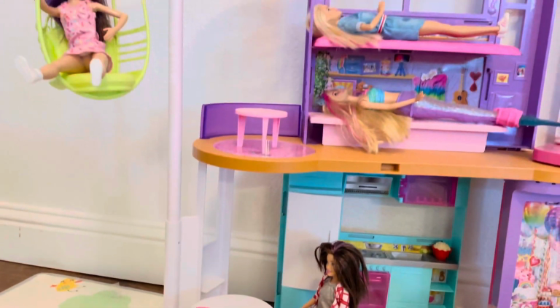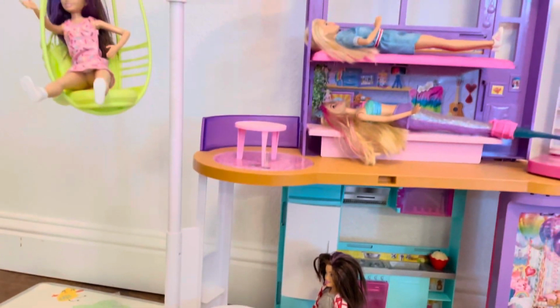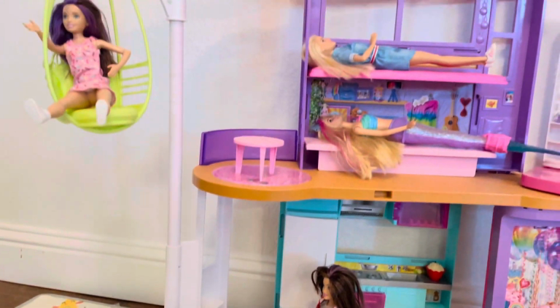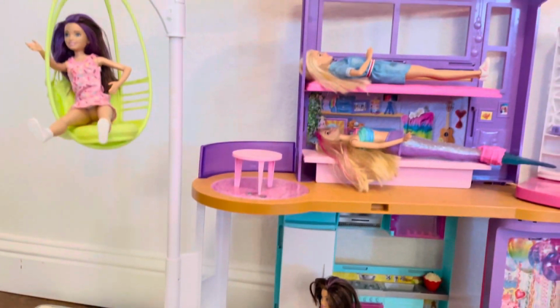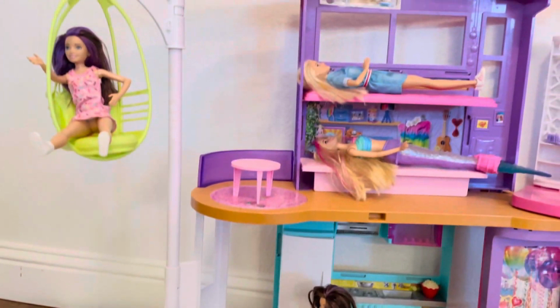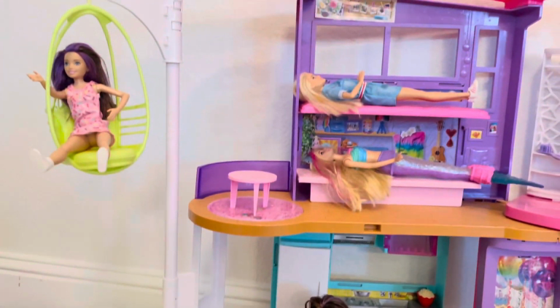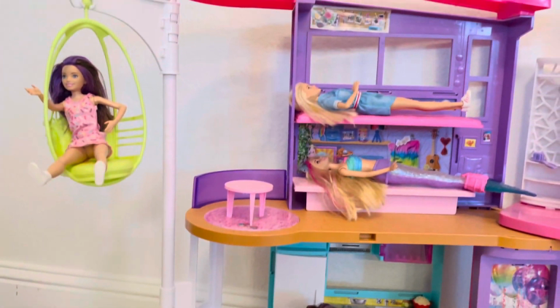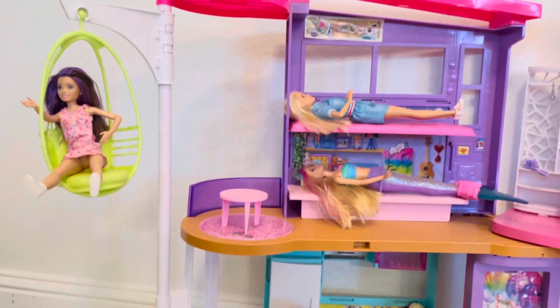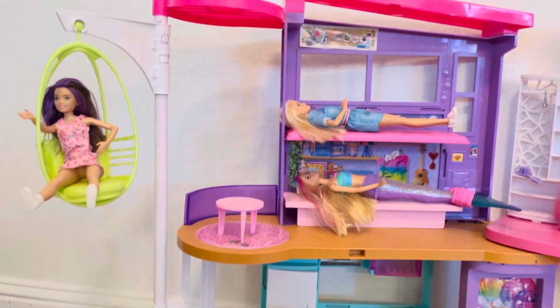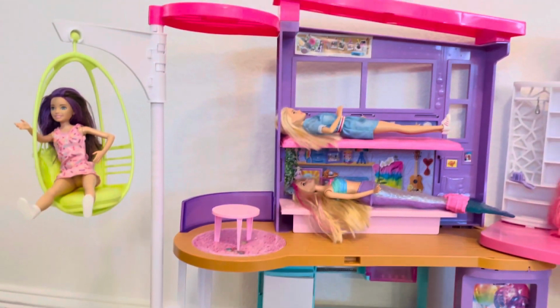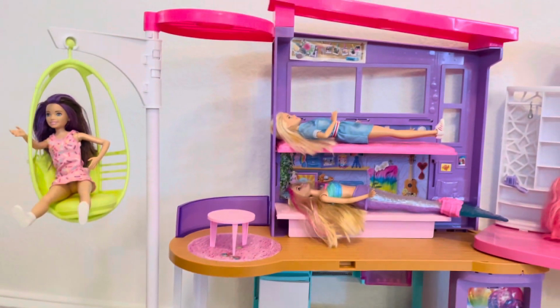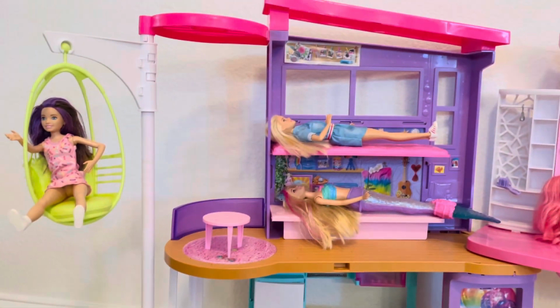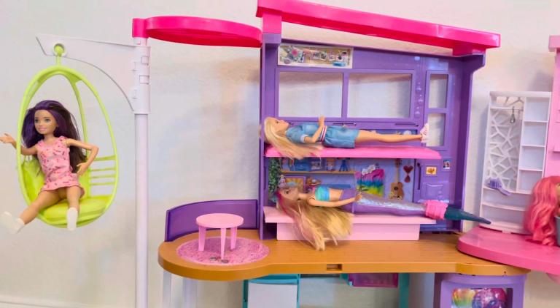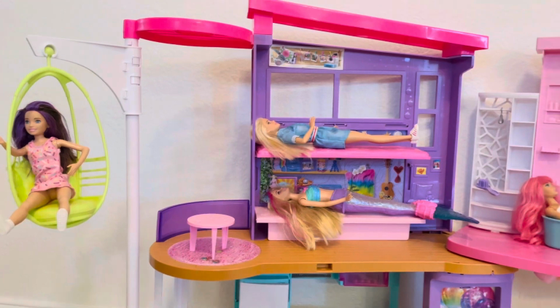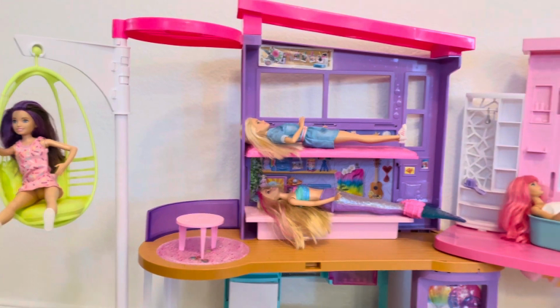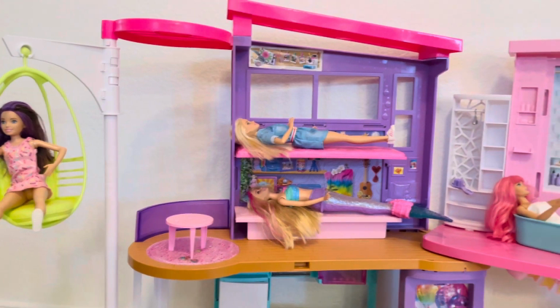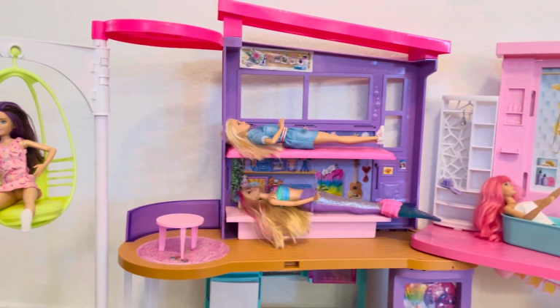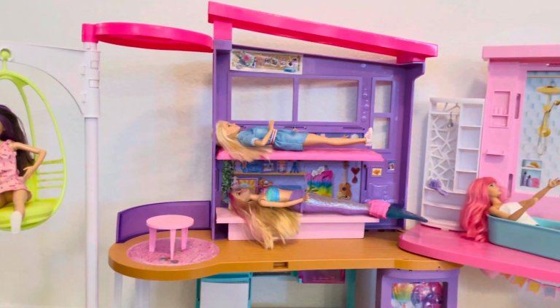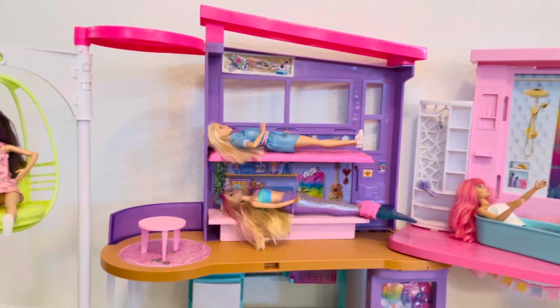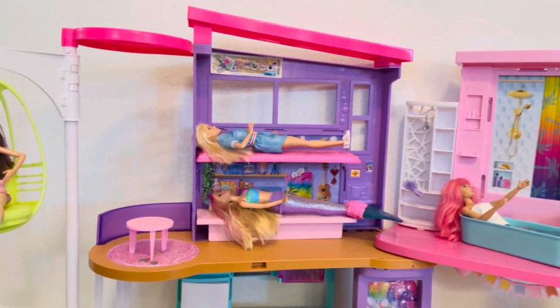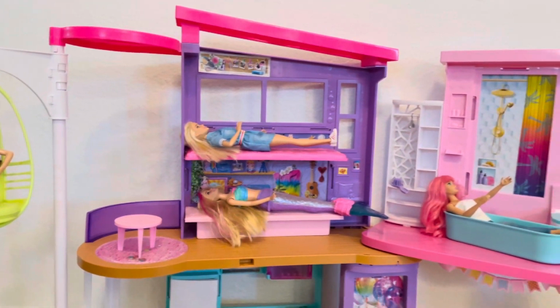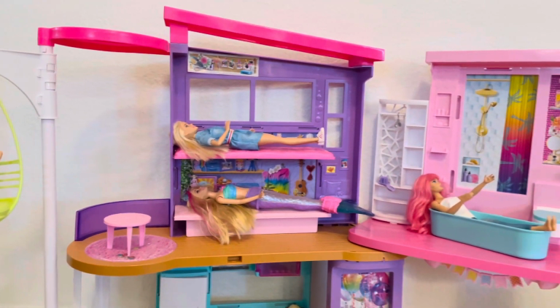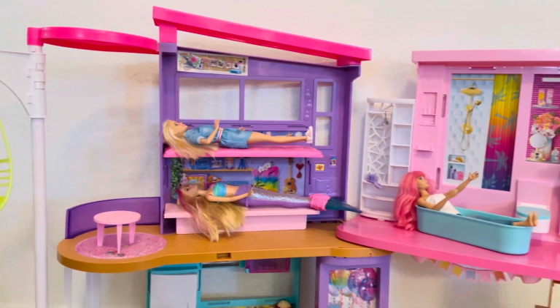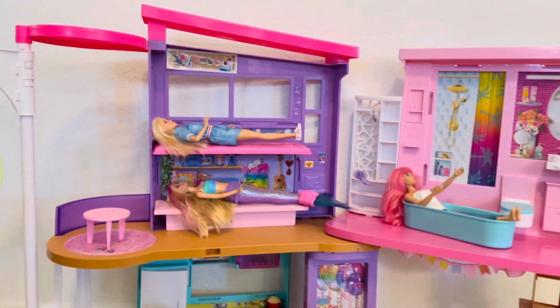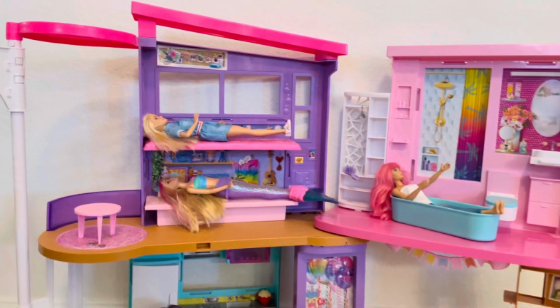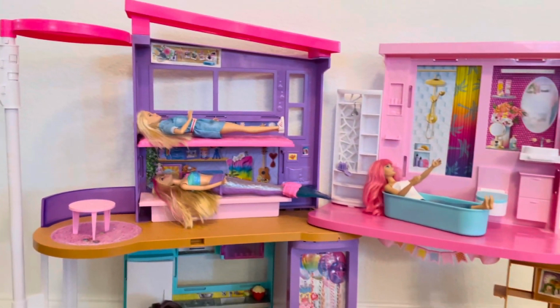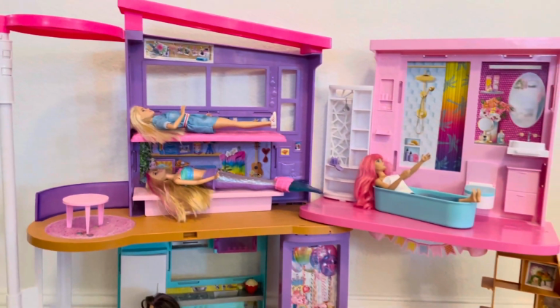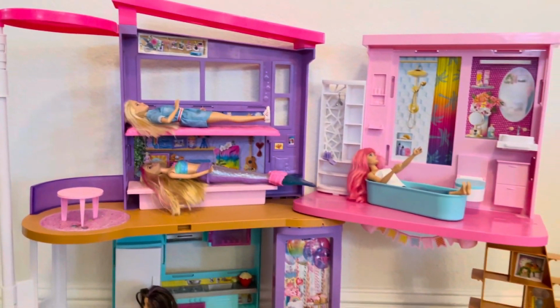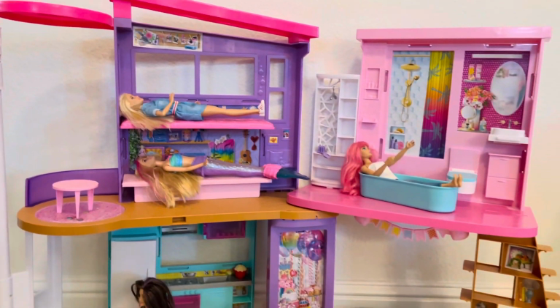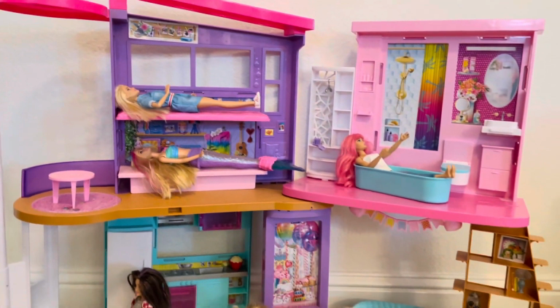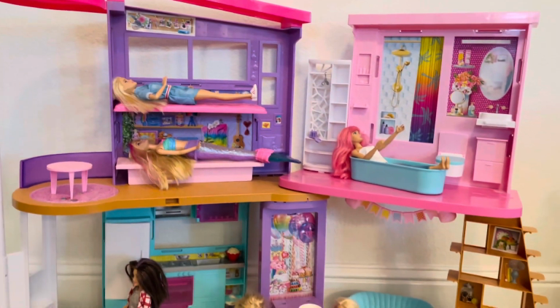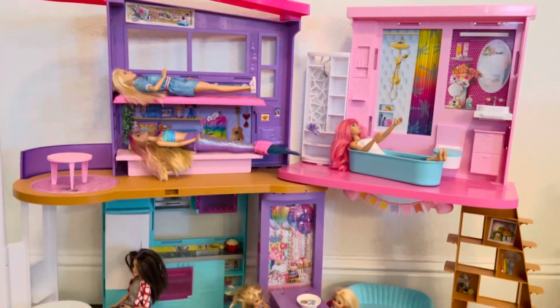Today we will be learning what Barbie's morning routine looks like.